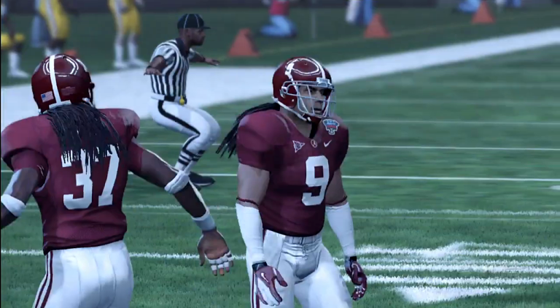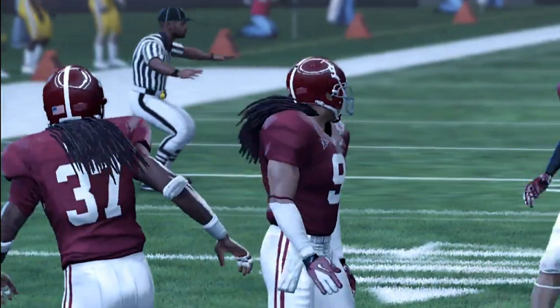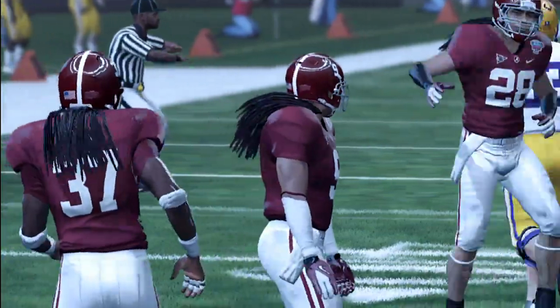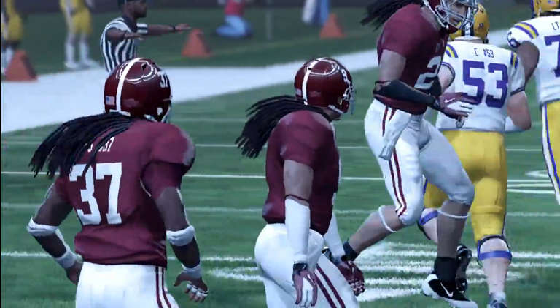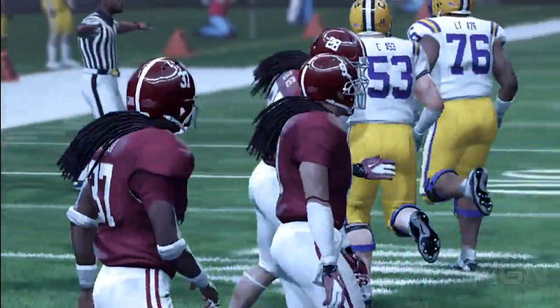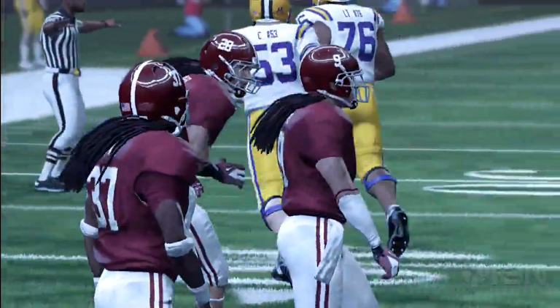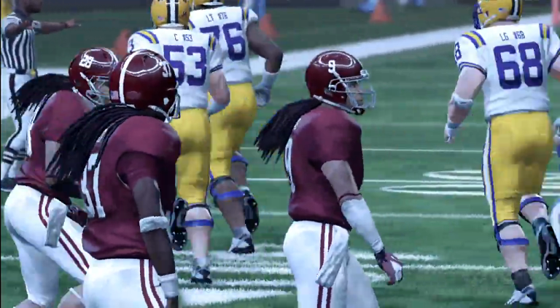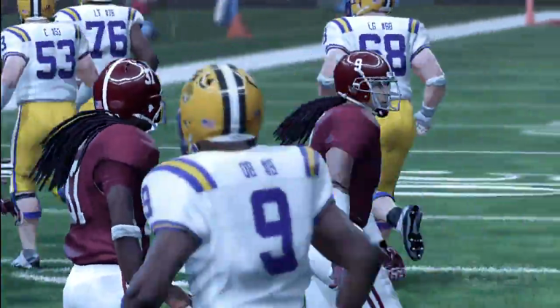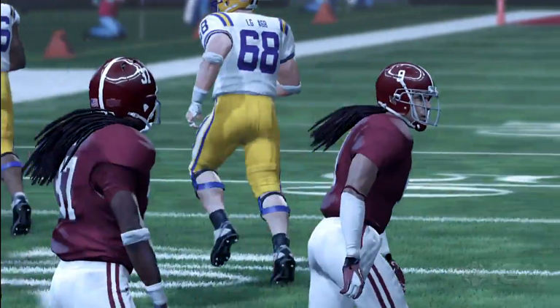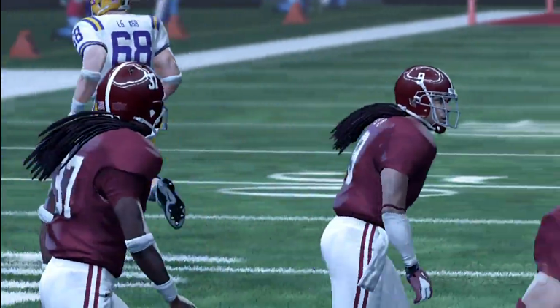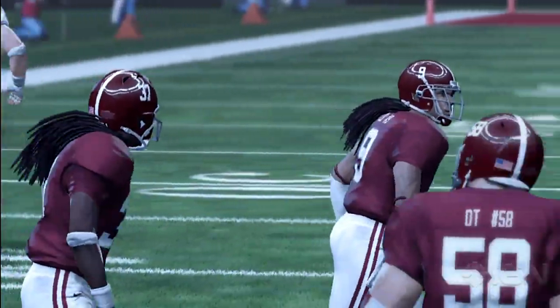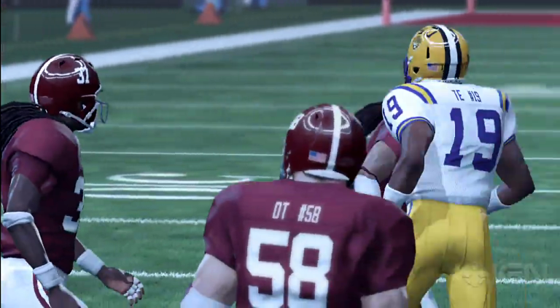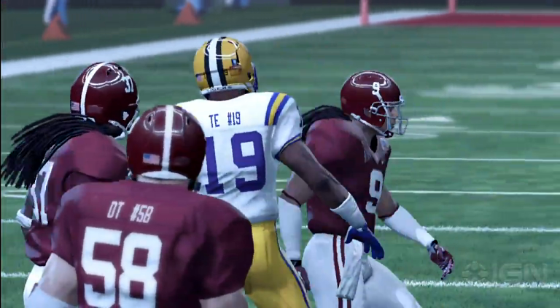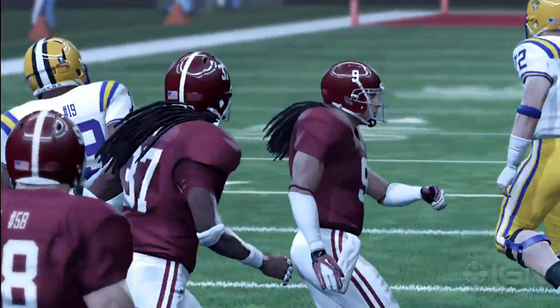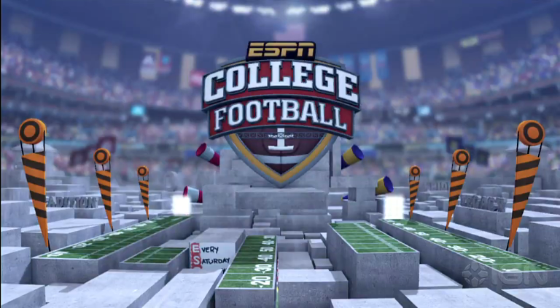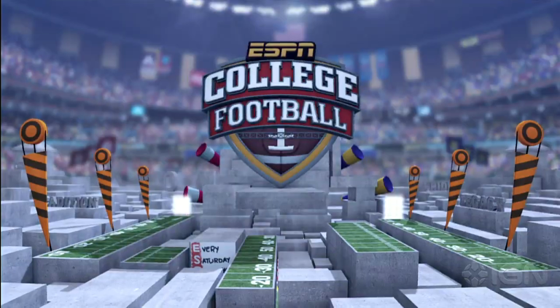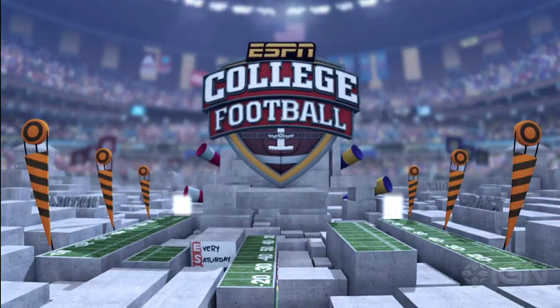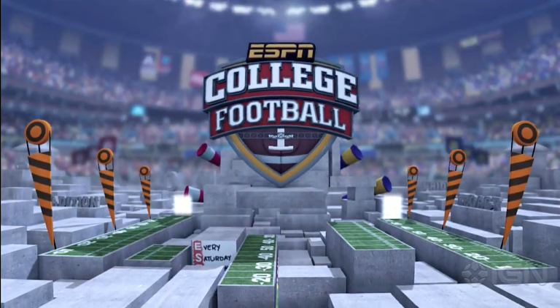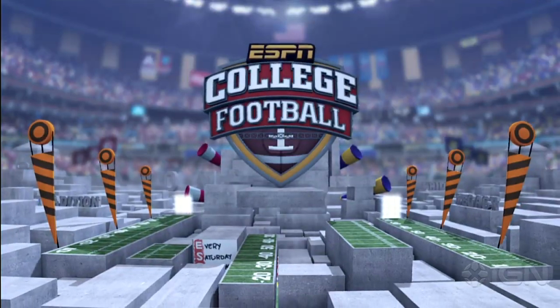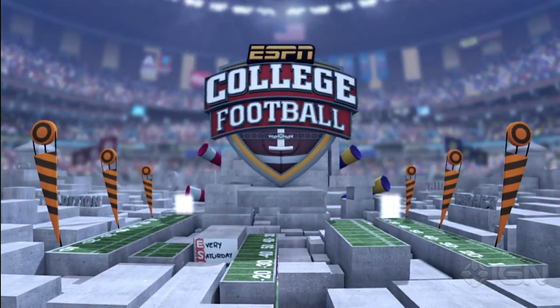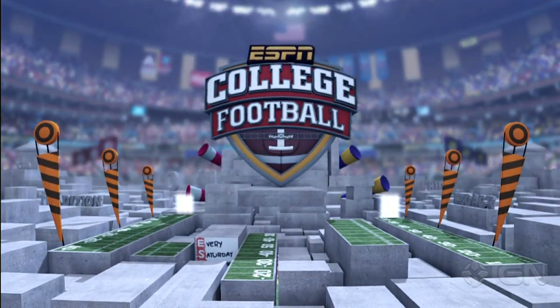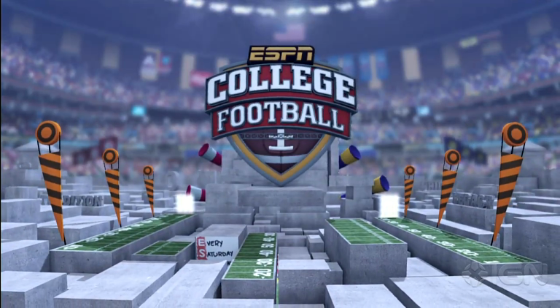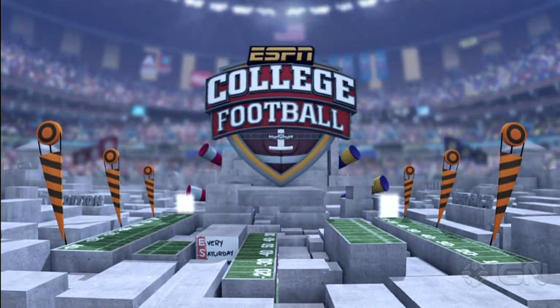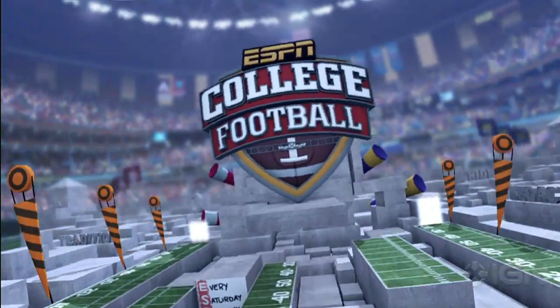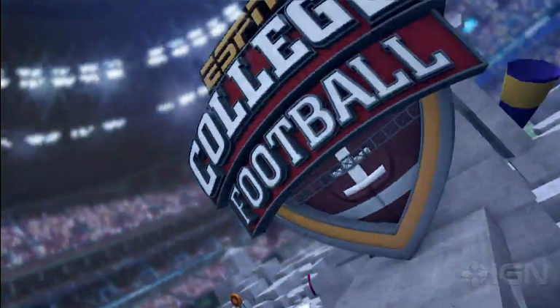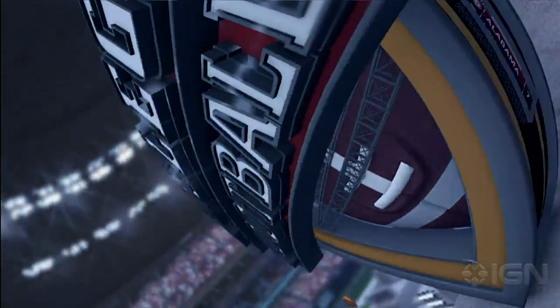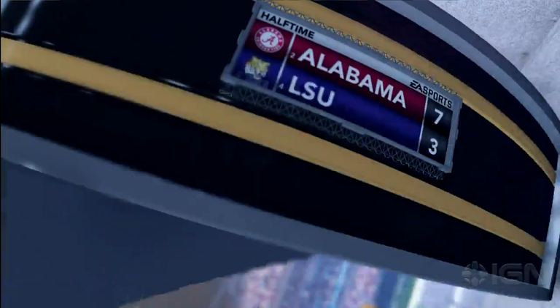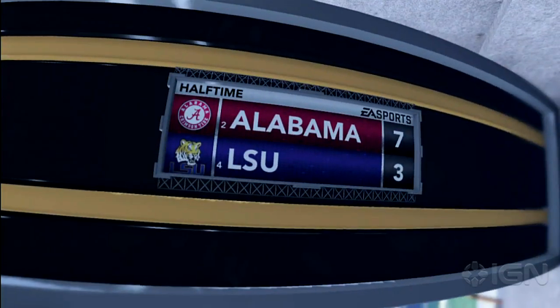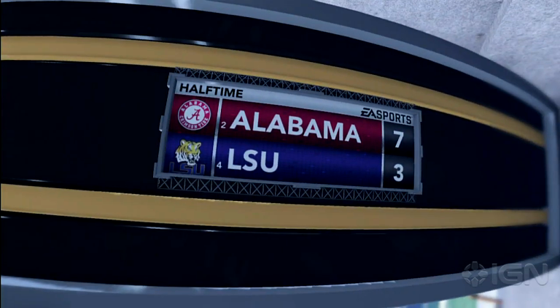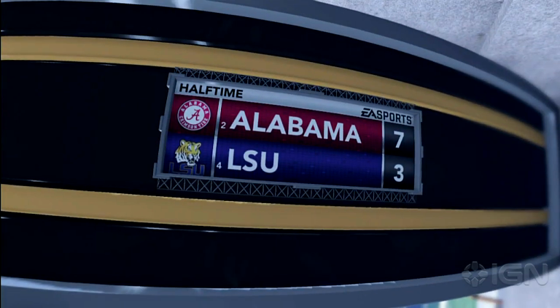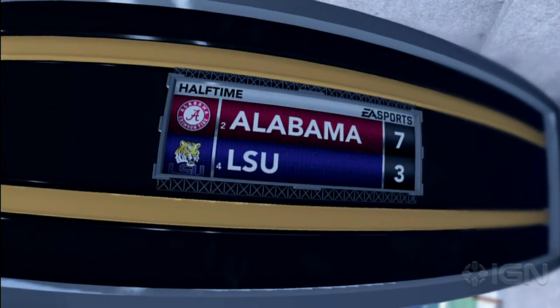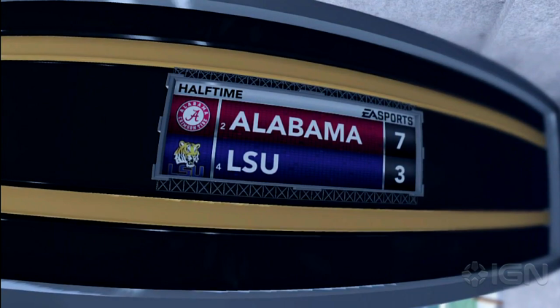Let's pause now as we reach the end of the first half. Our score at halftime: Alabama seven, LSU three.